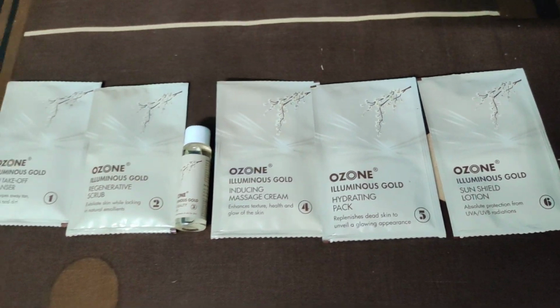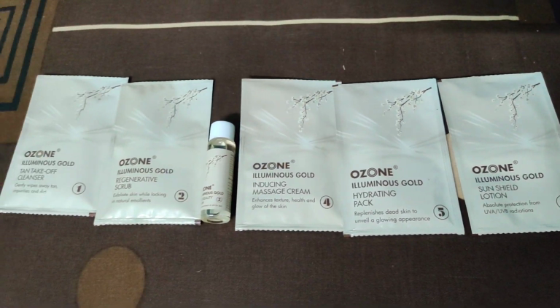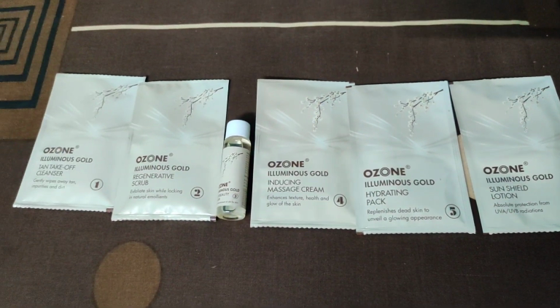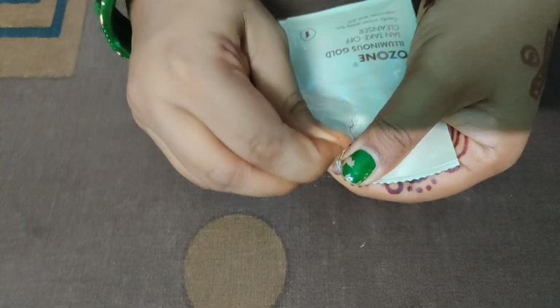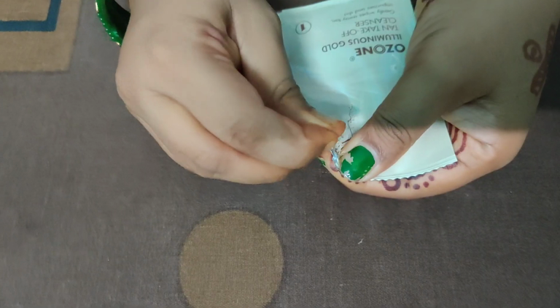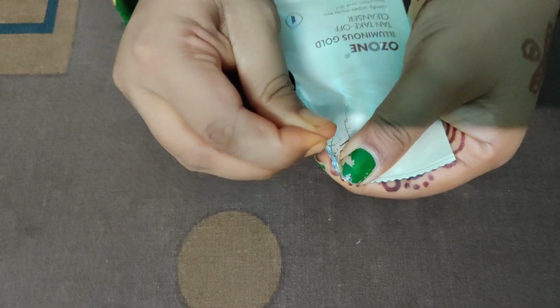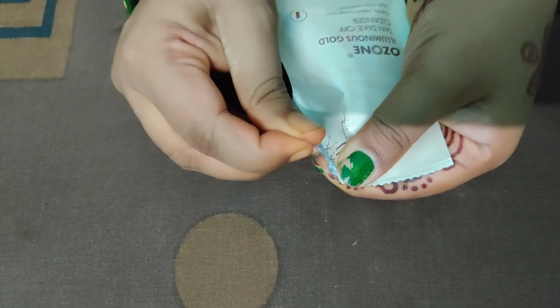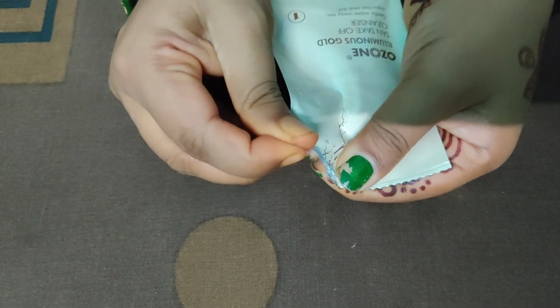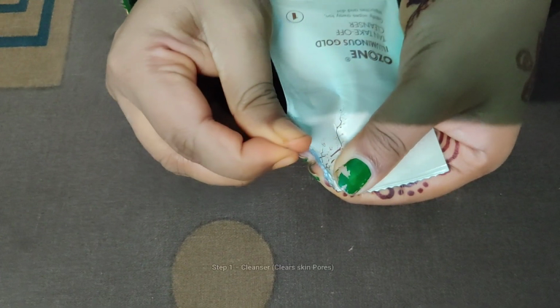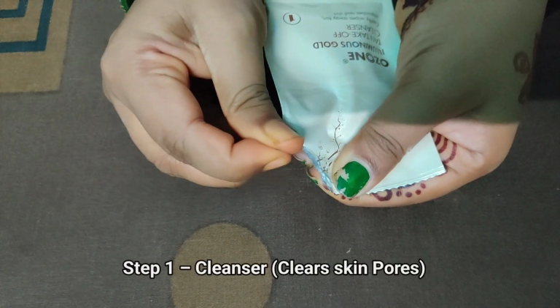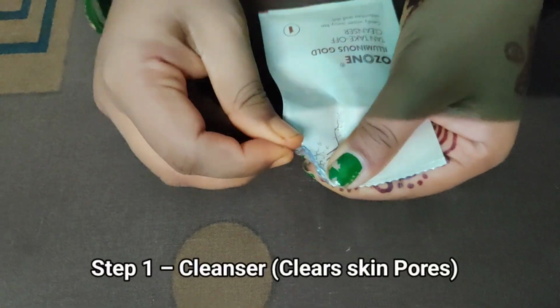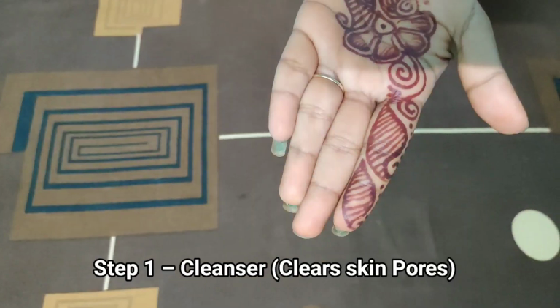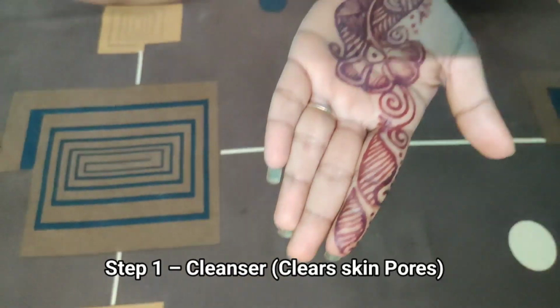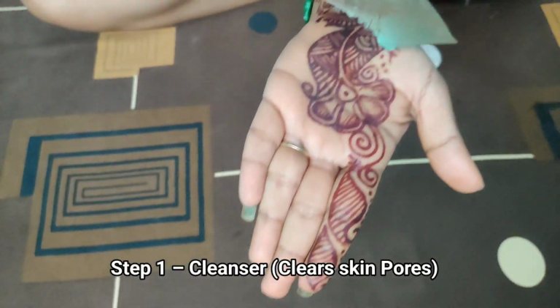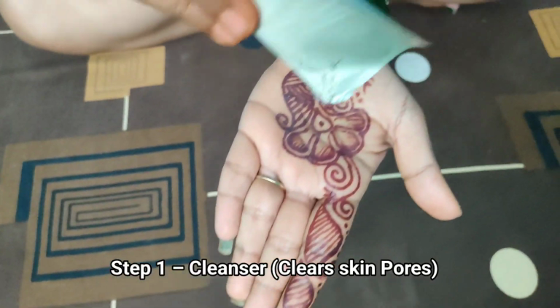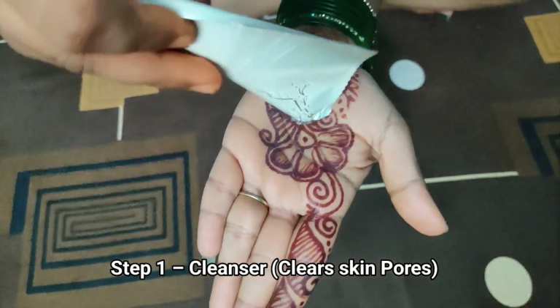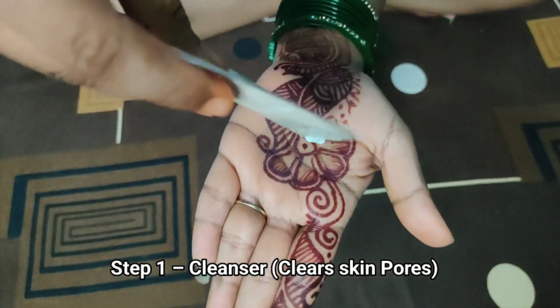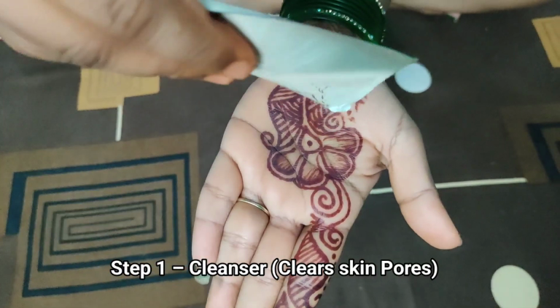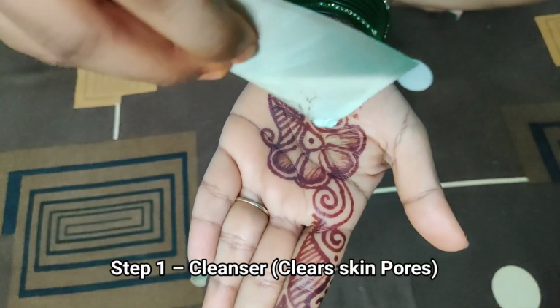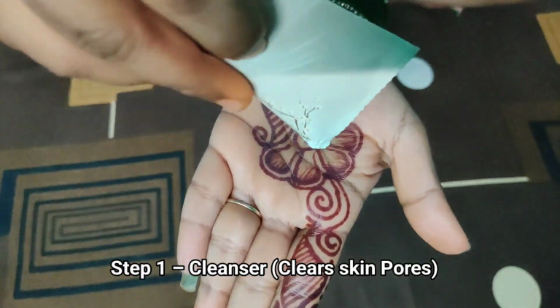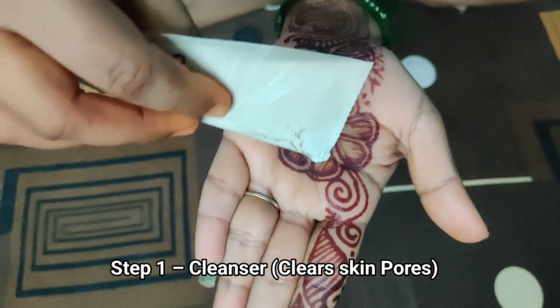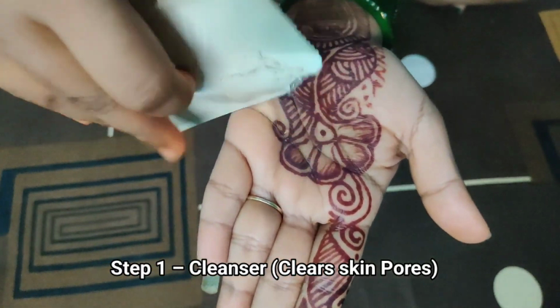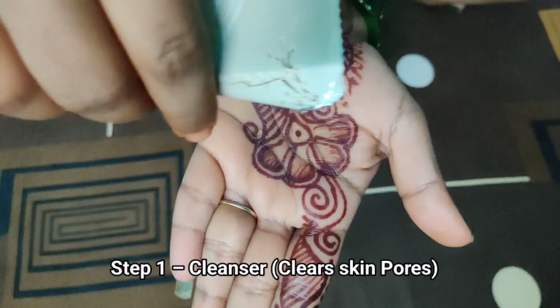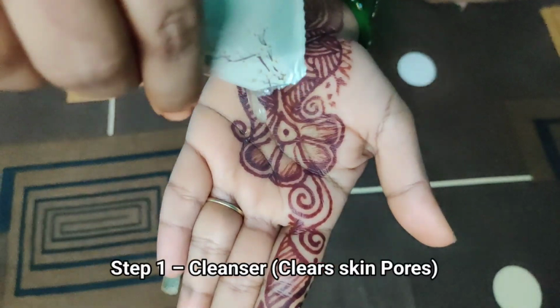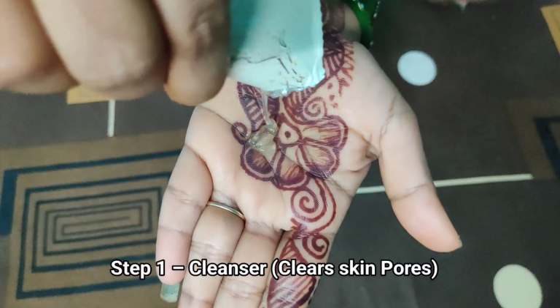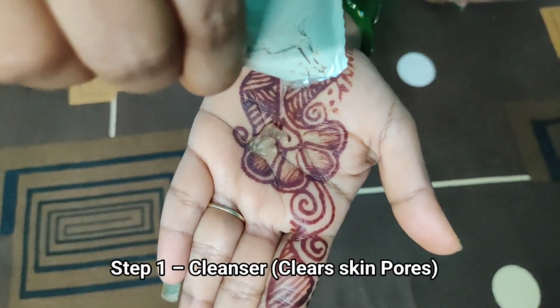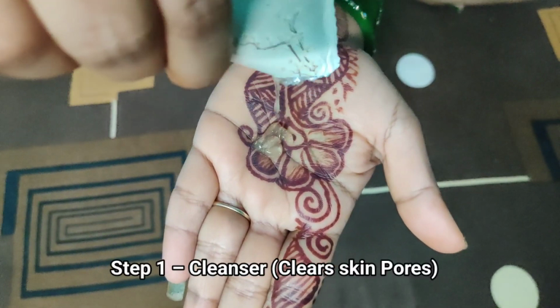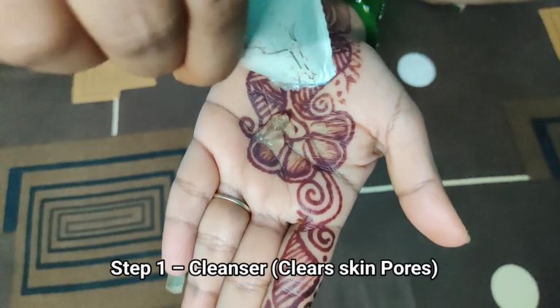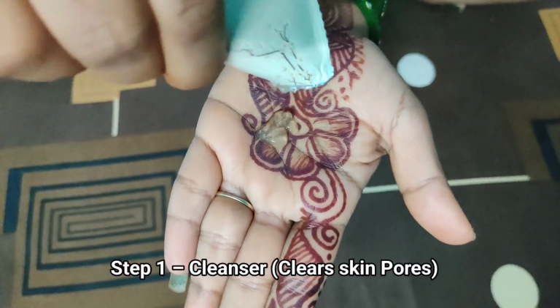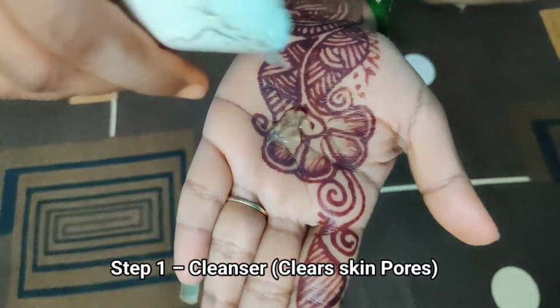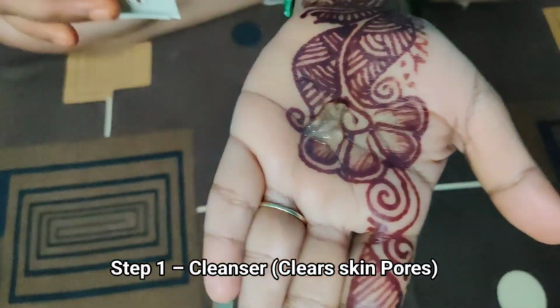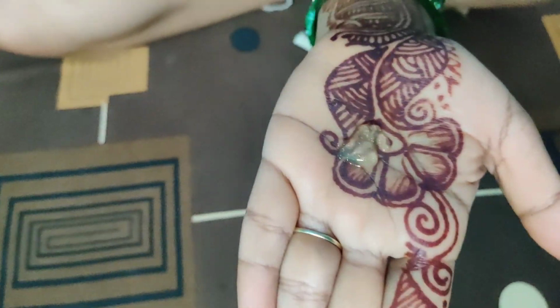First step is to cleanse your face. The cleanser removes dead skin and tanning.